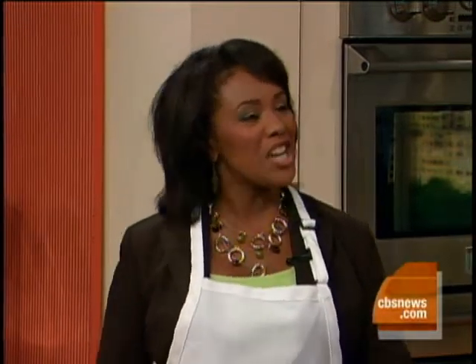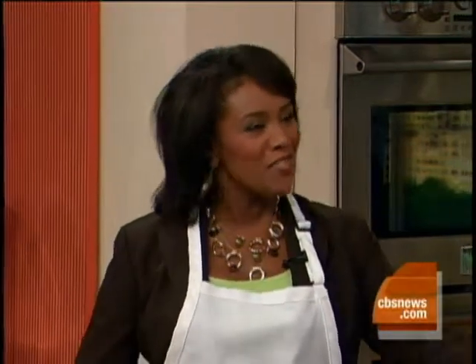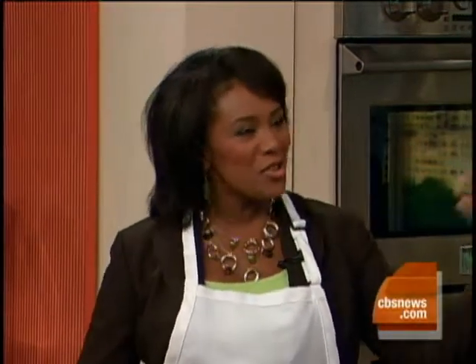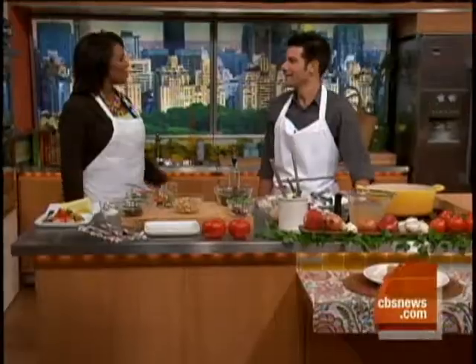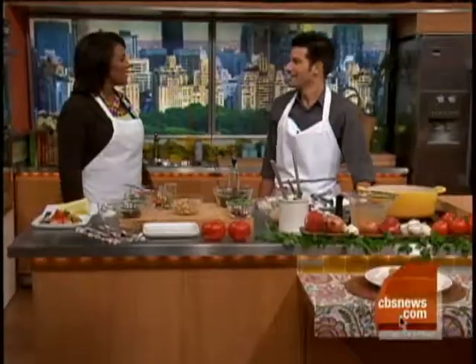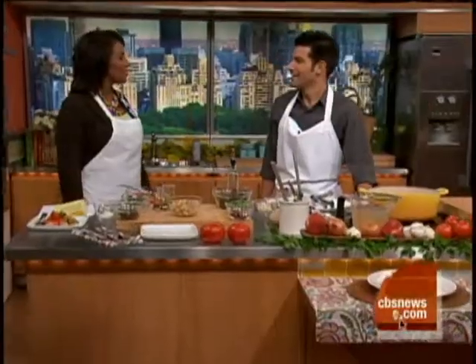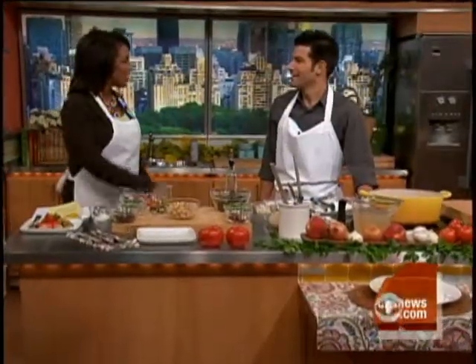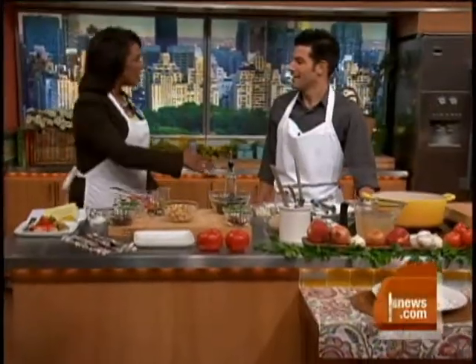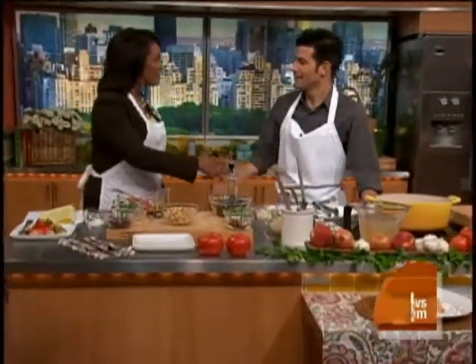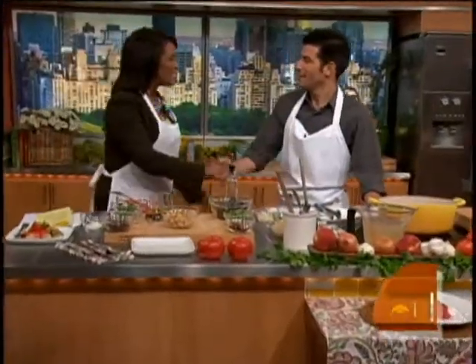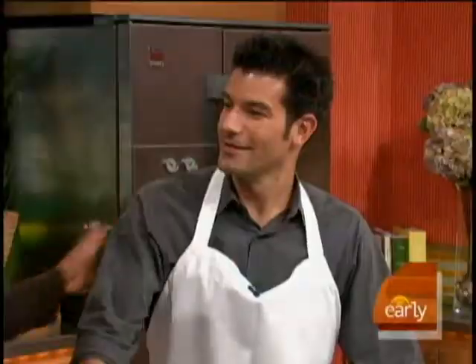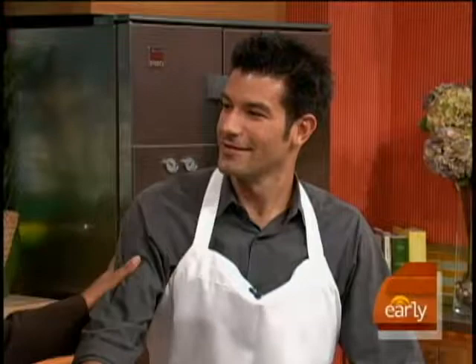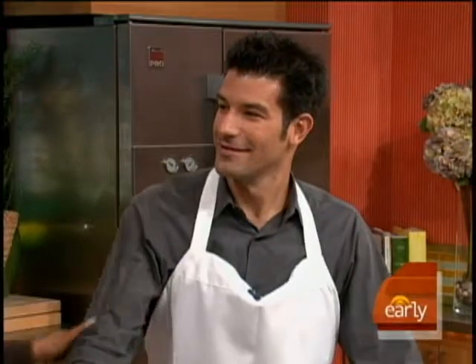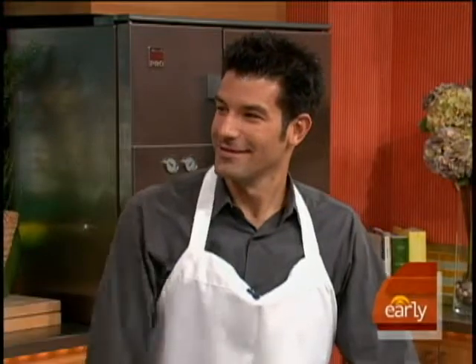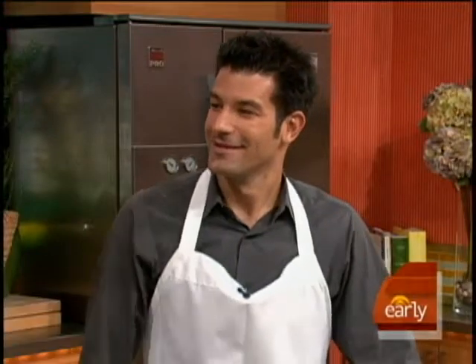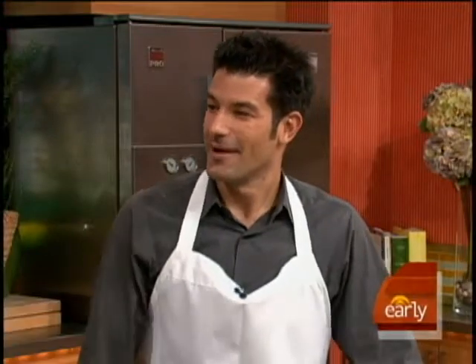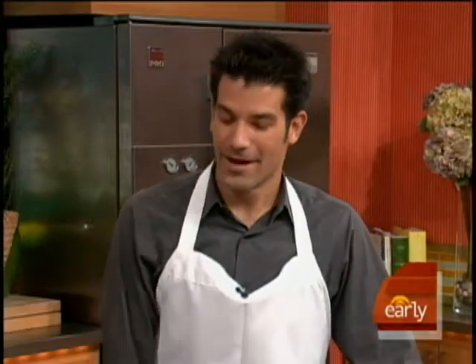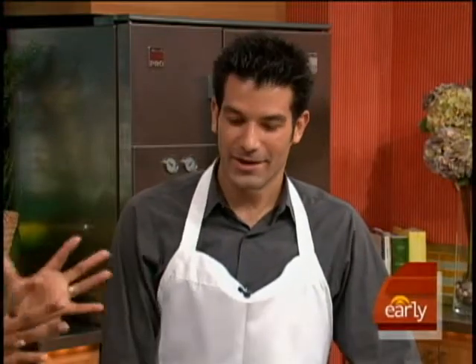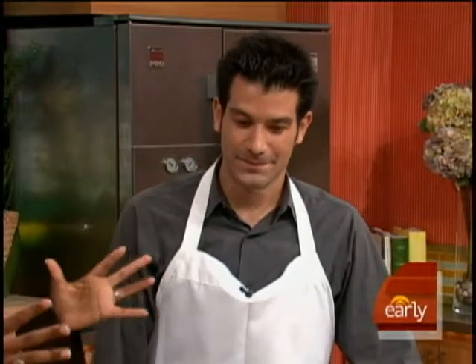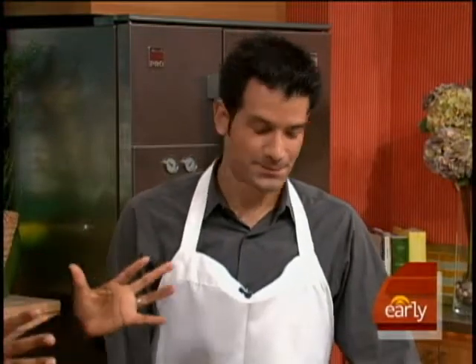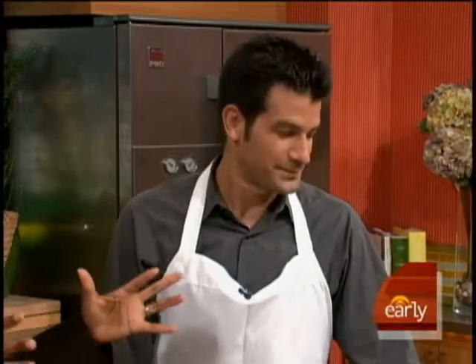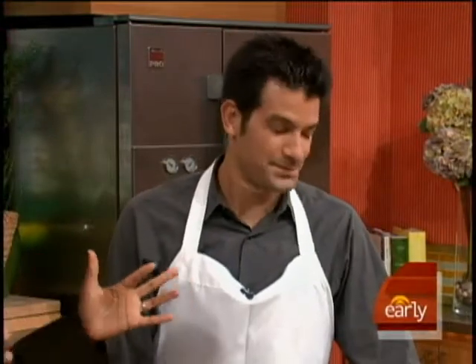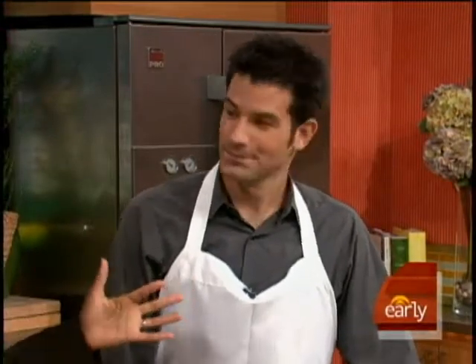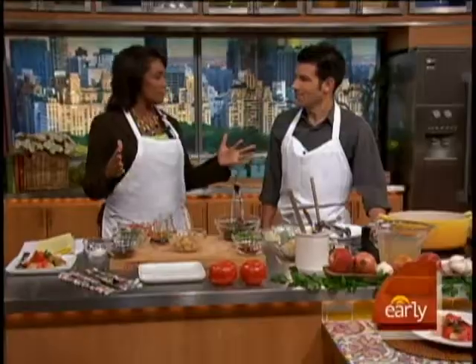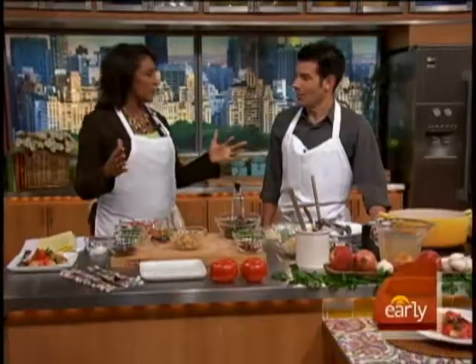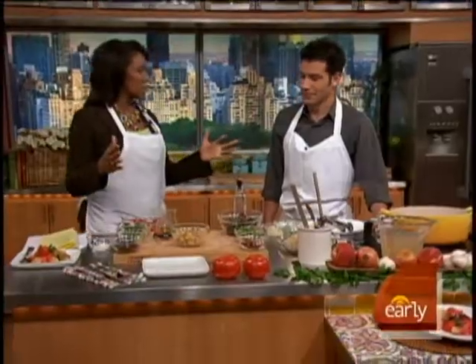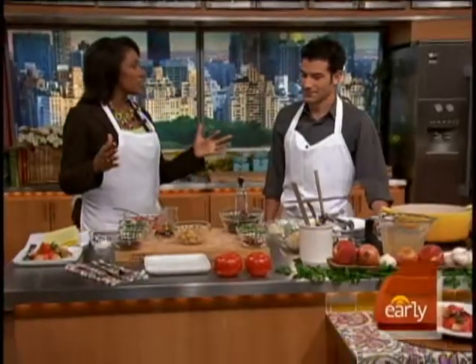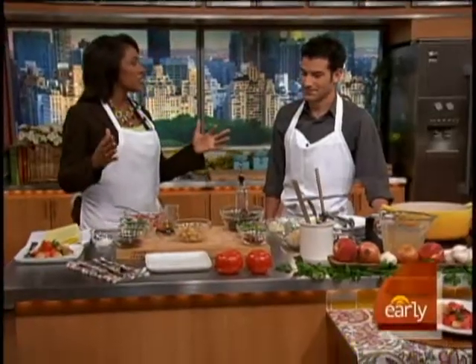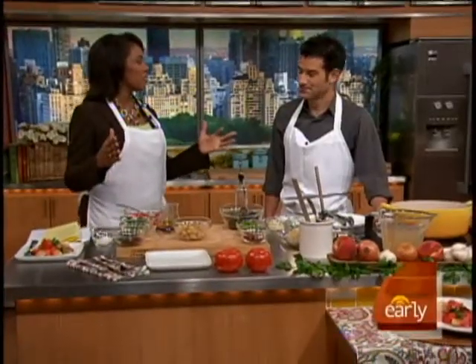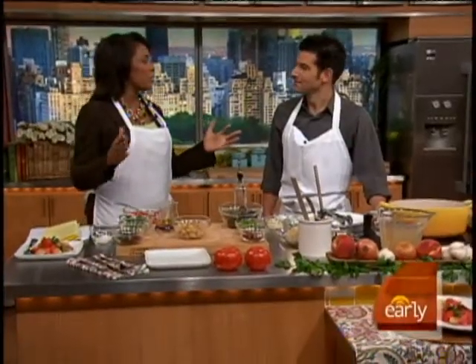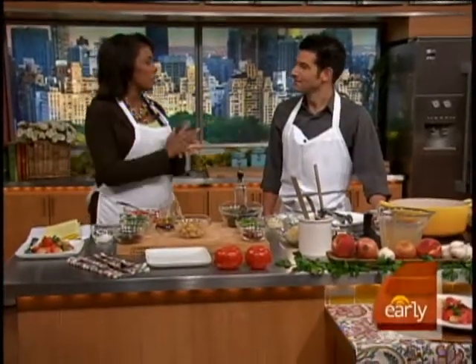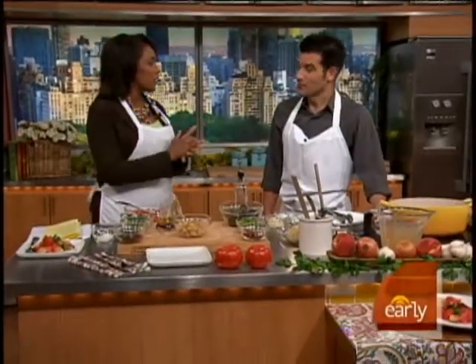Chef George Mendez, welcome. Thank you, Debbie. So glad to have you here. I'm glad to be here, and it smells good already. So let's tell everybody, what are we cooking today?